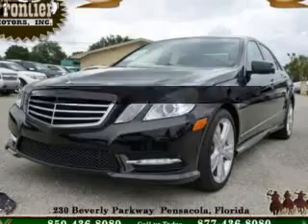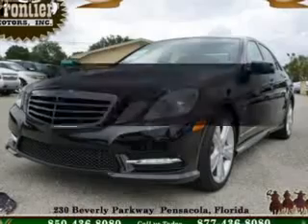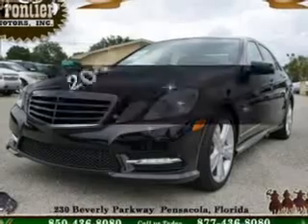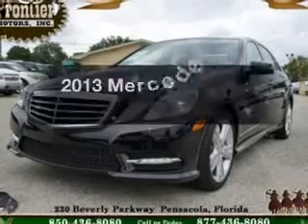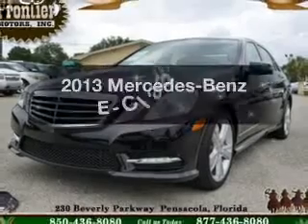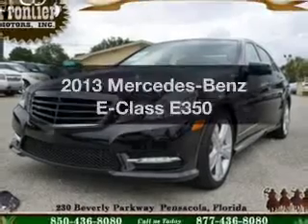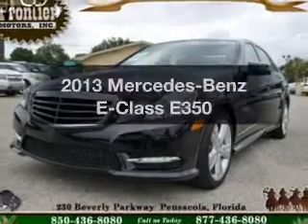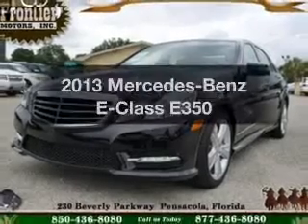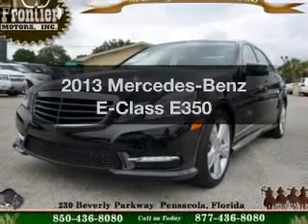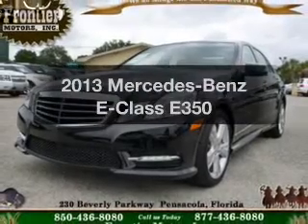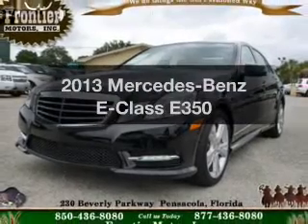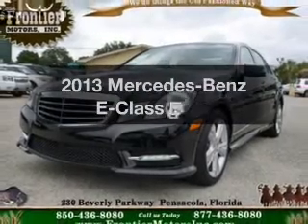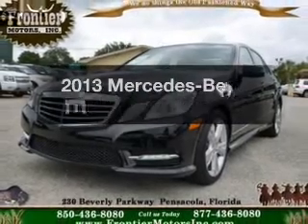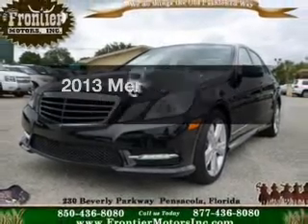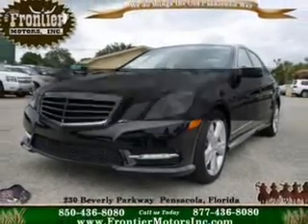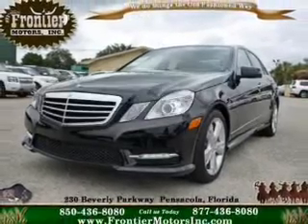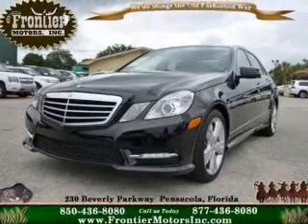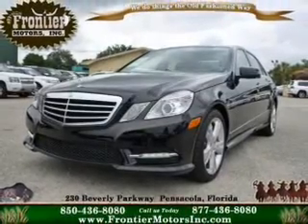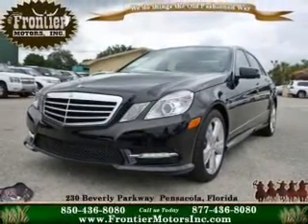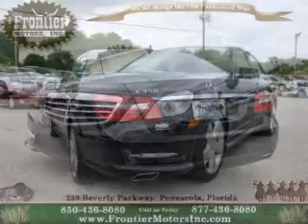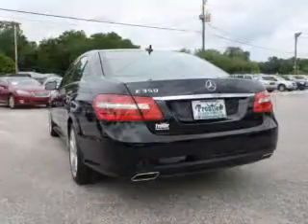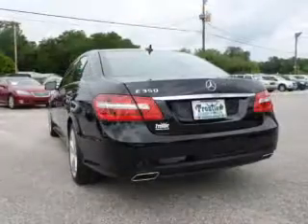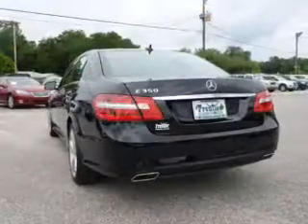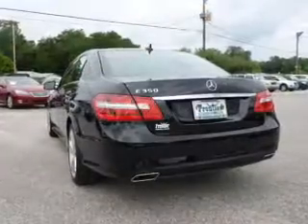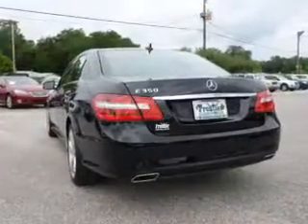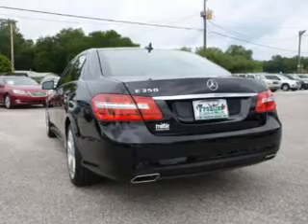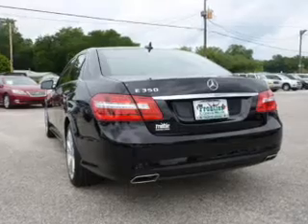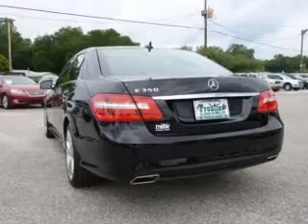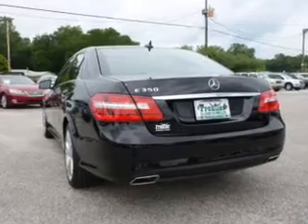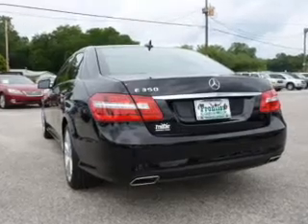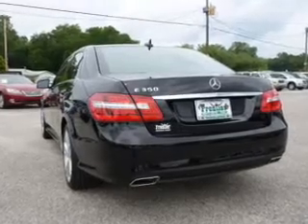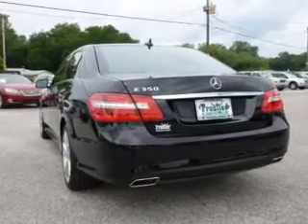Presenting the 2013 Mercedes-Benz E-Class. Travel the roads in style and comfort in this great vehicle.